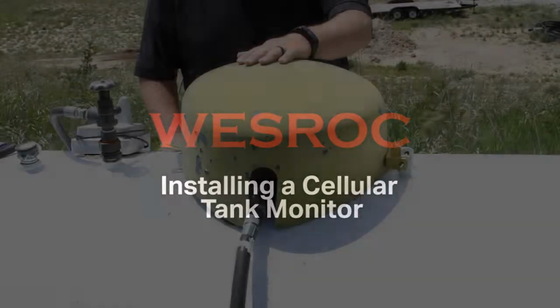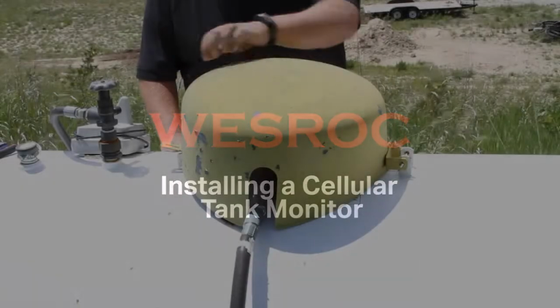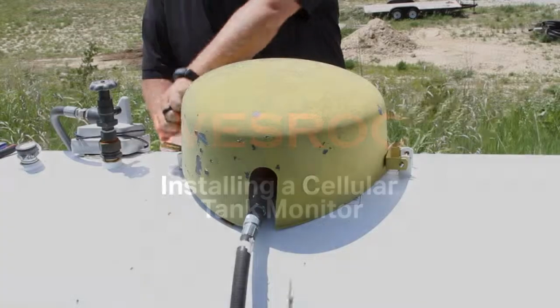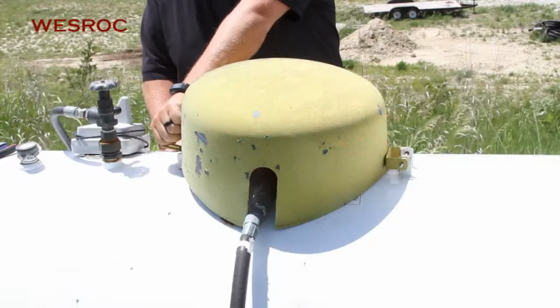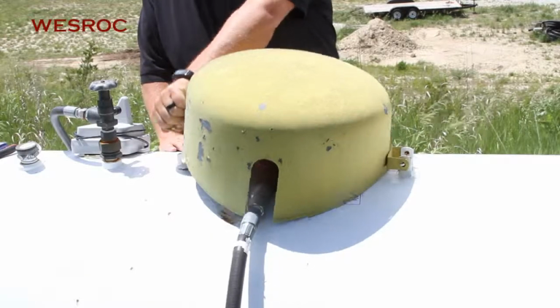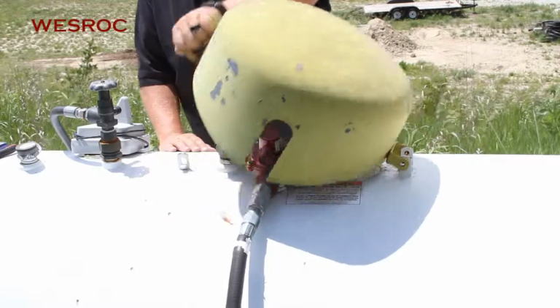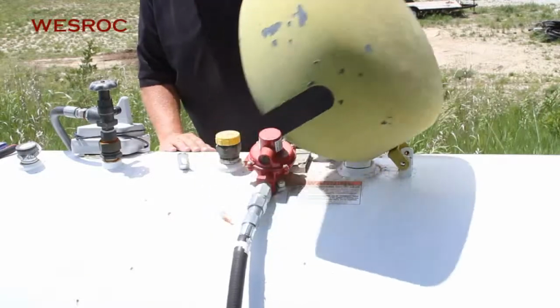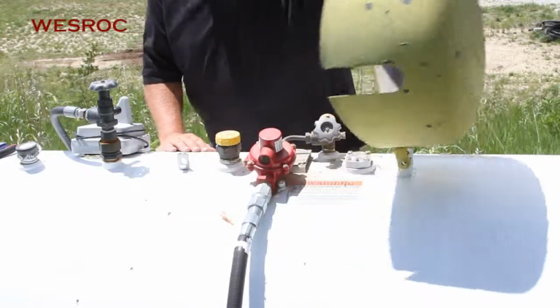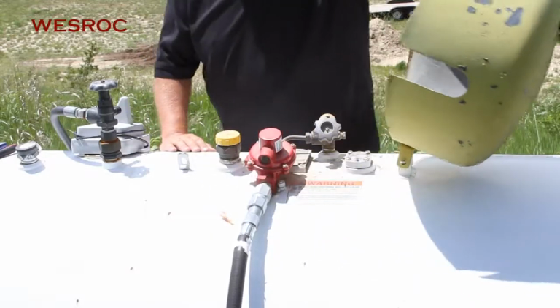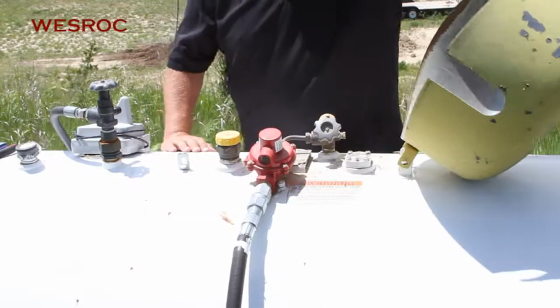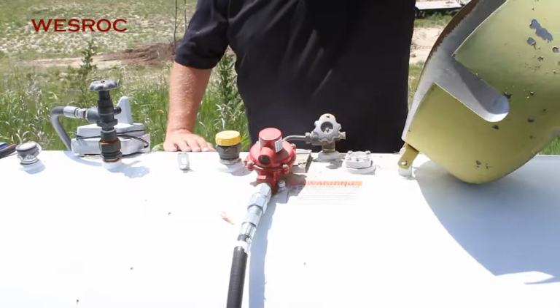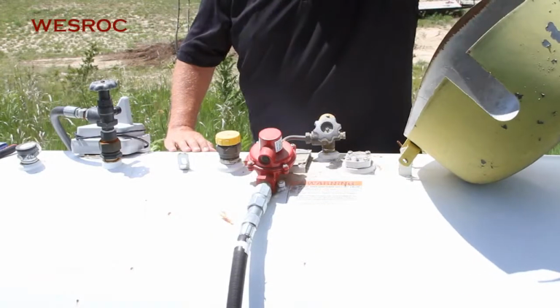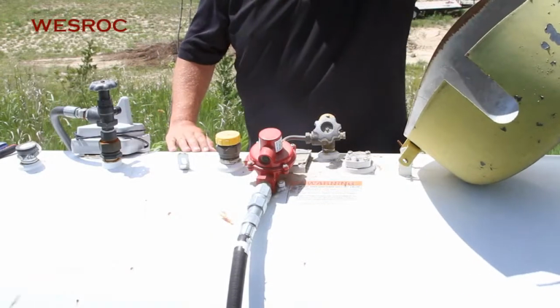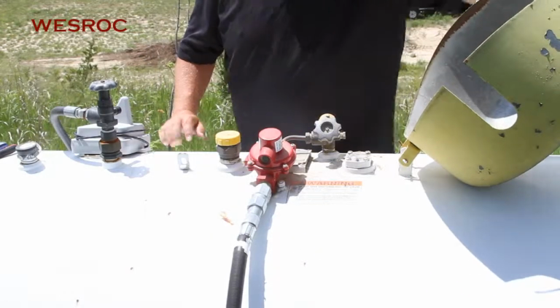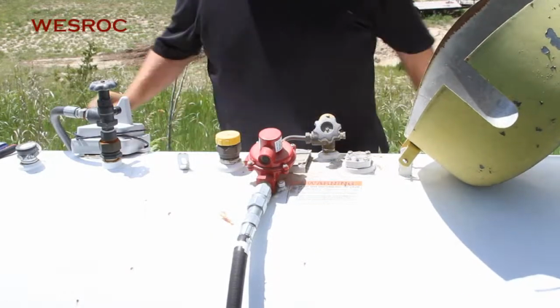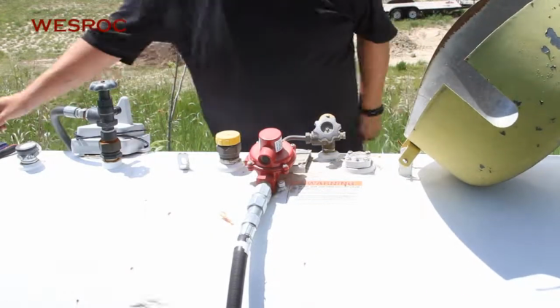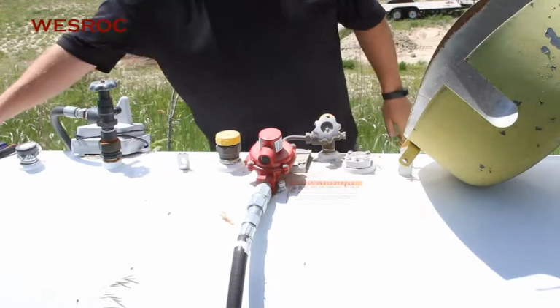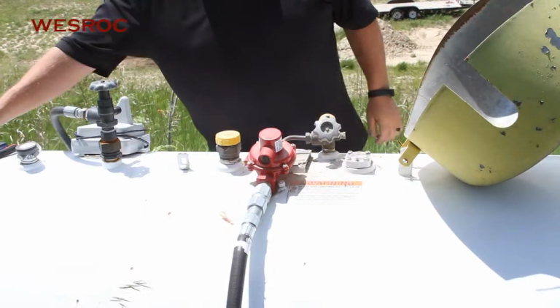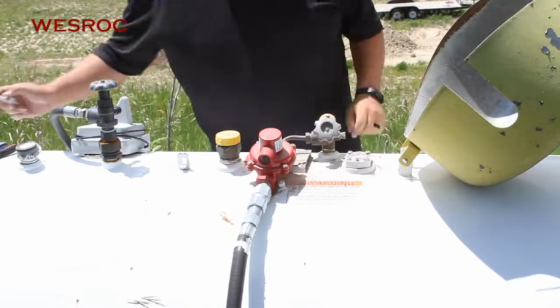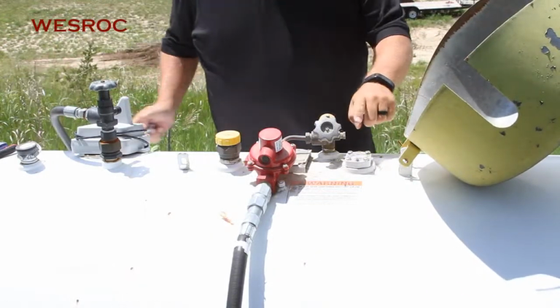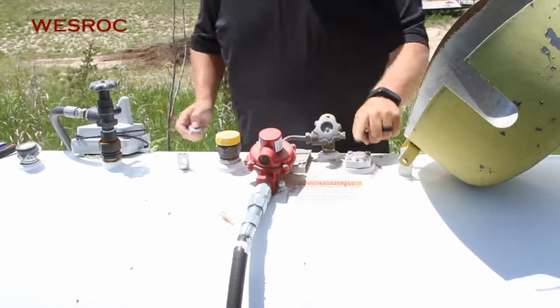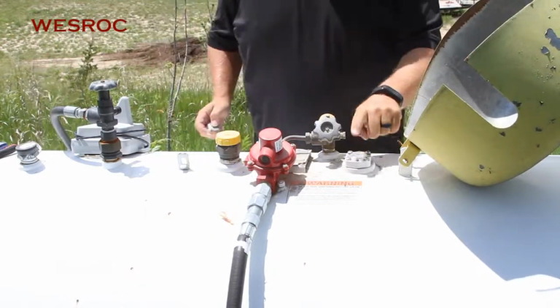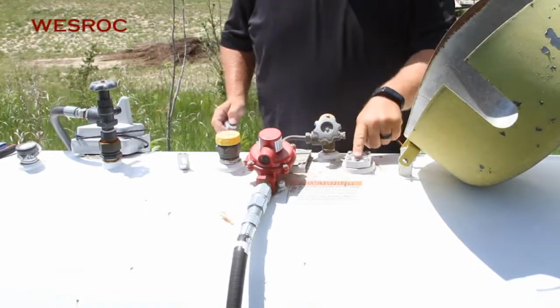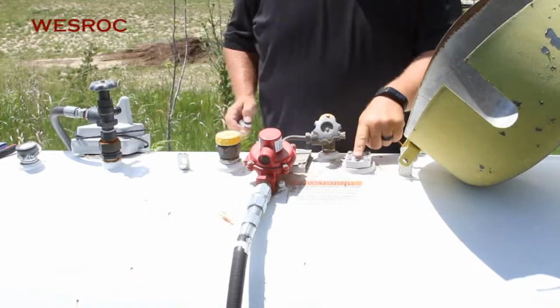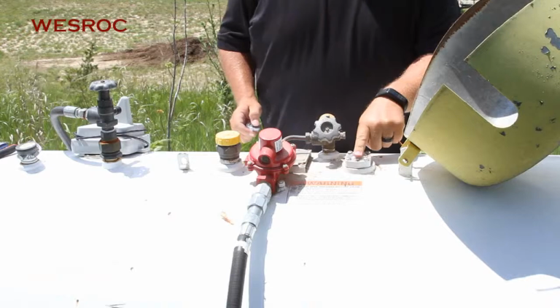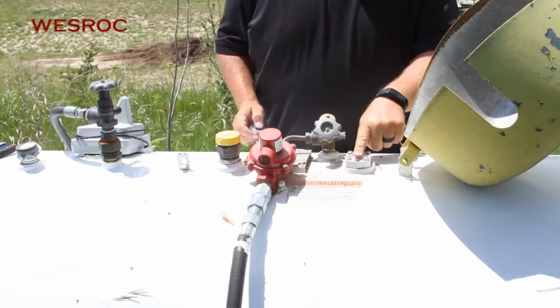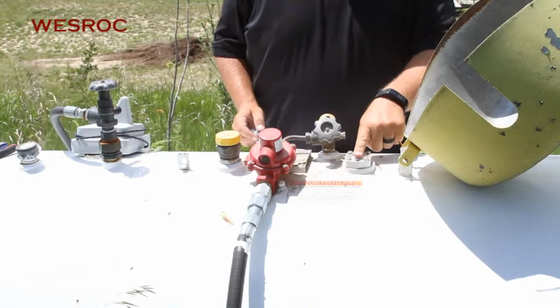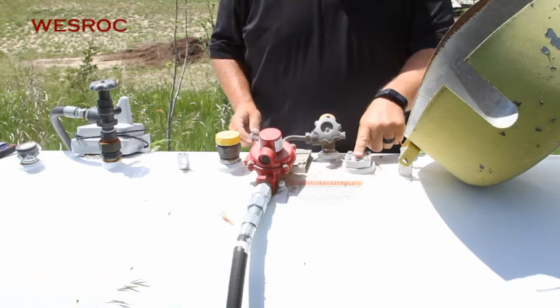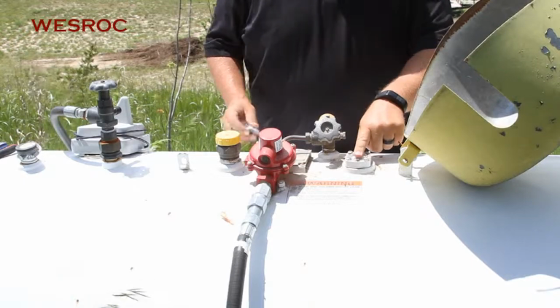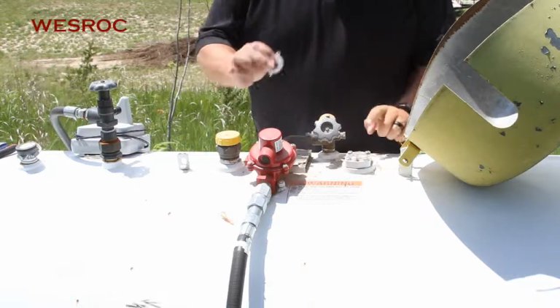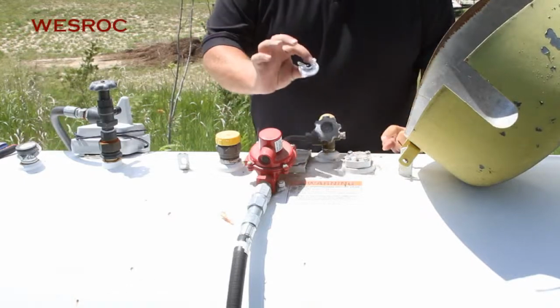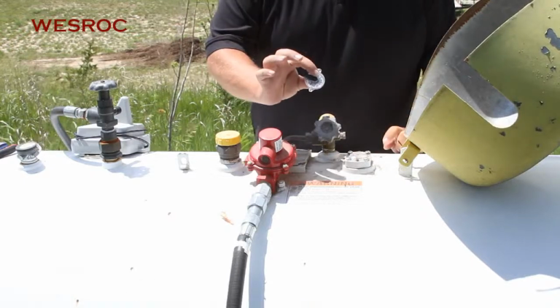All right, so step one for installing a West Rock tank monitor is going to be replacing the original gauge with a remote ready dial.